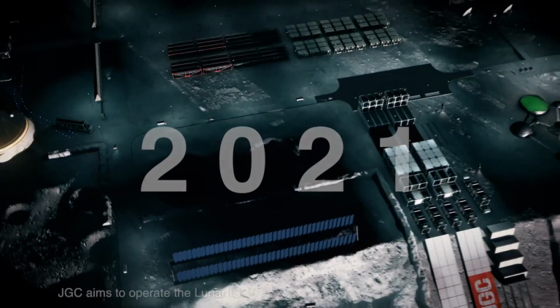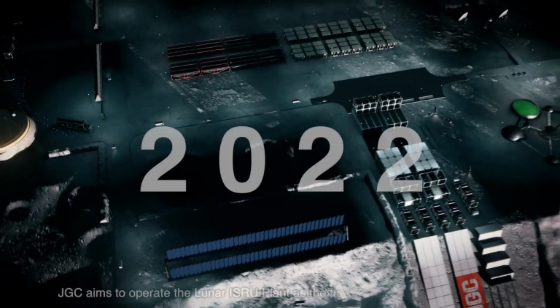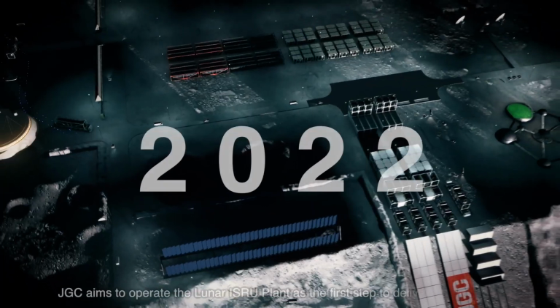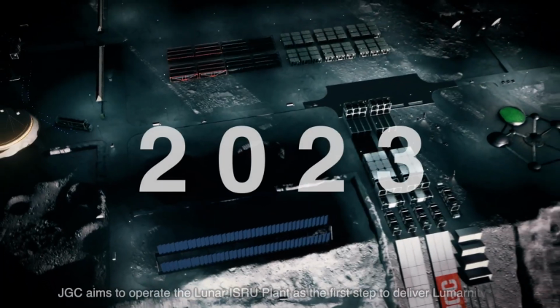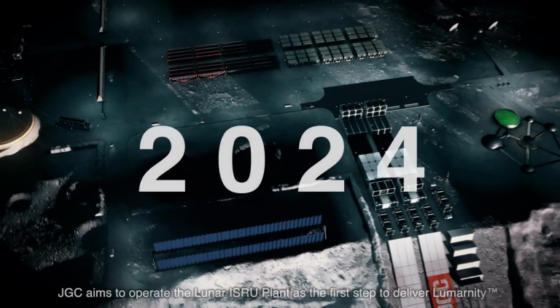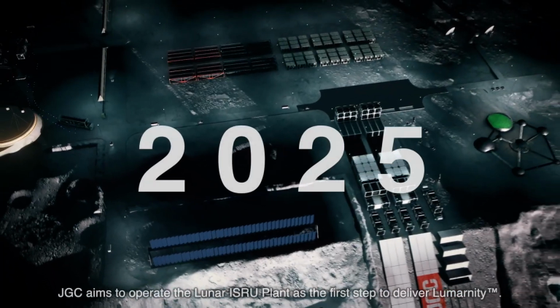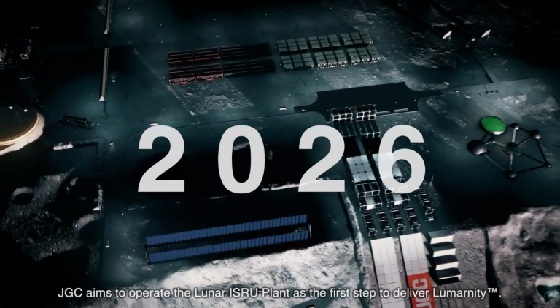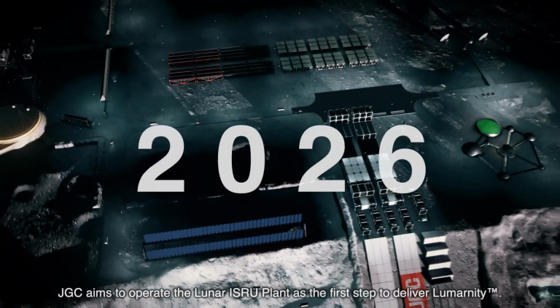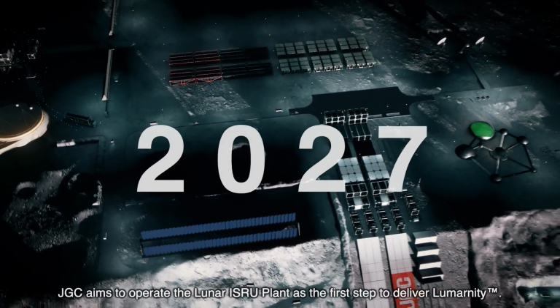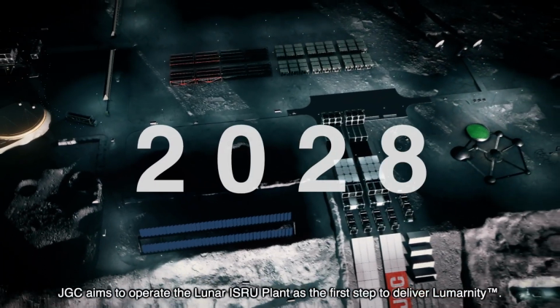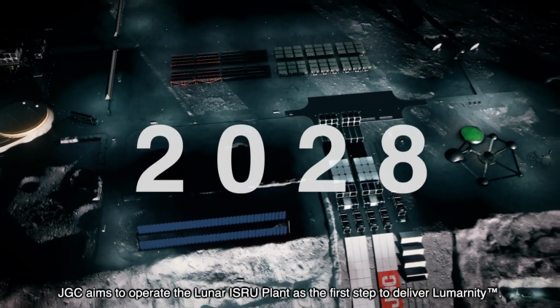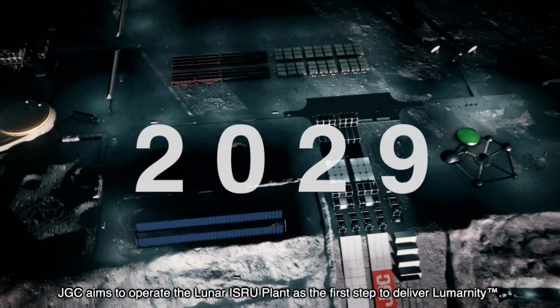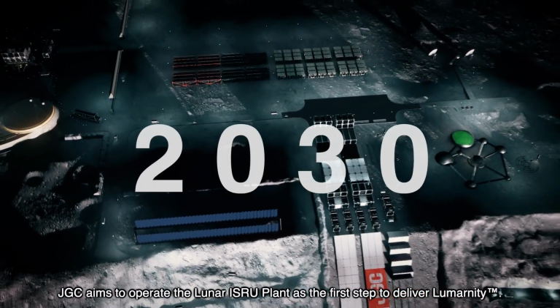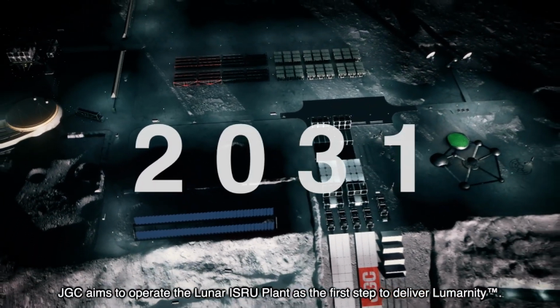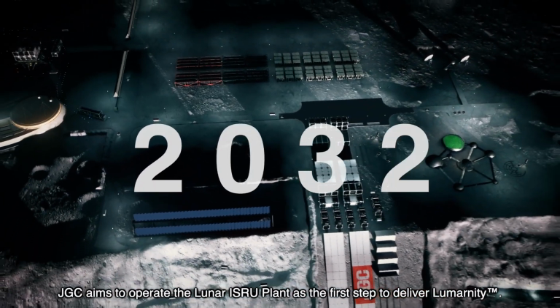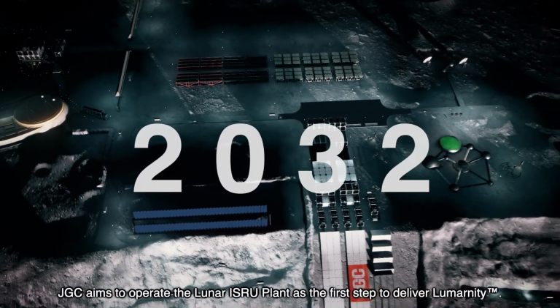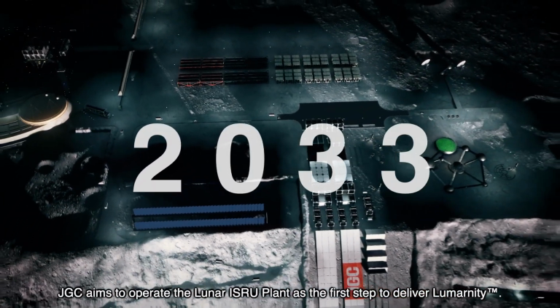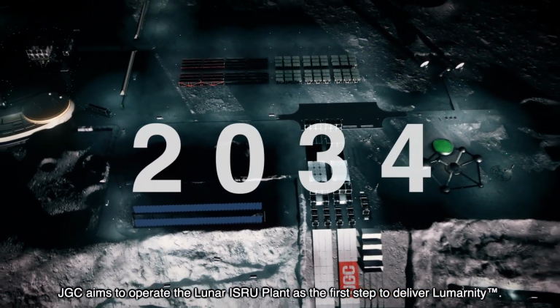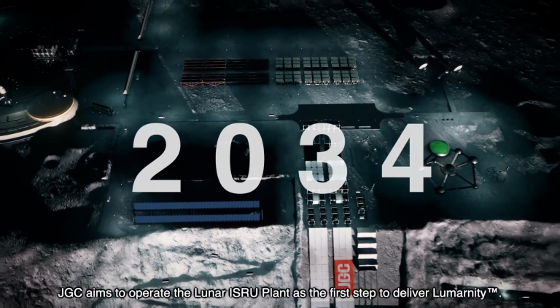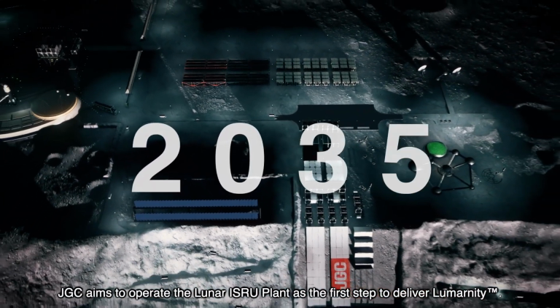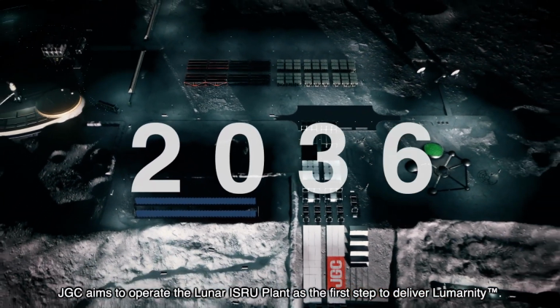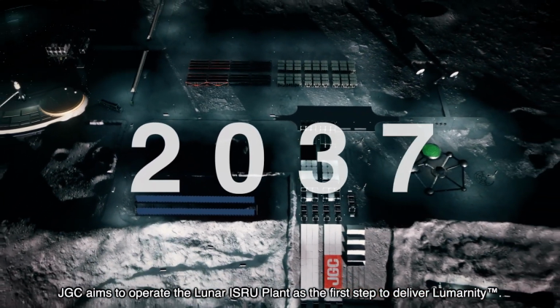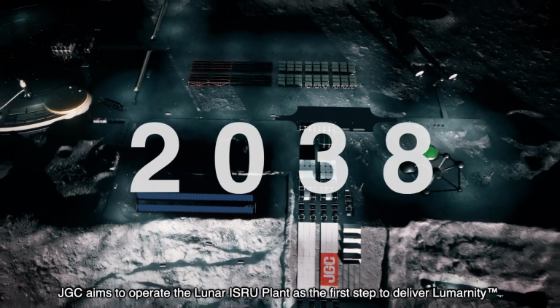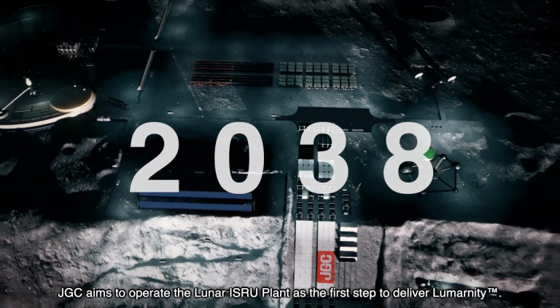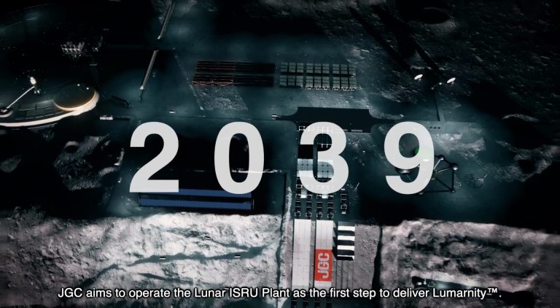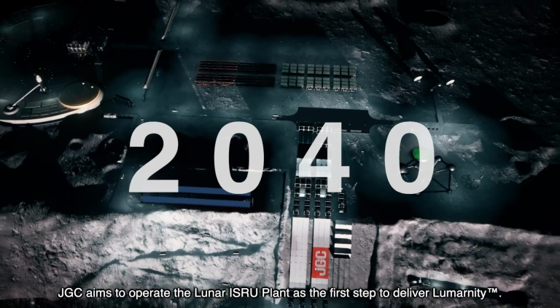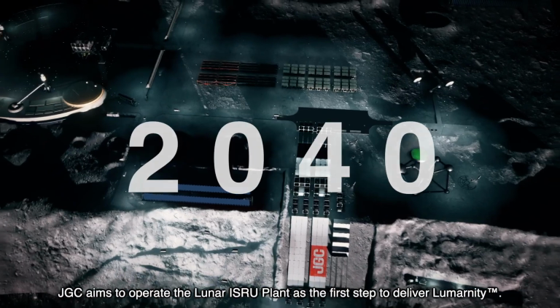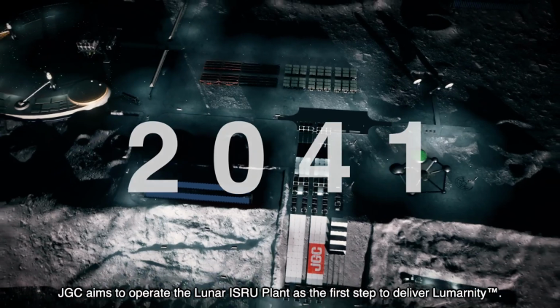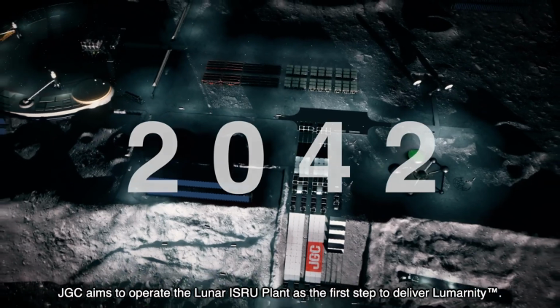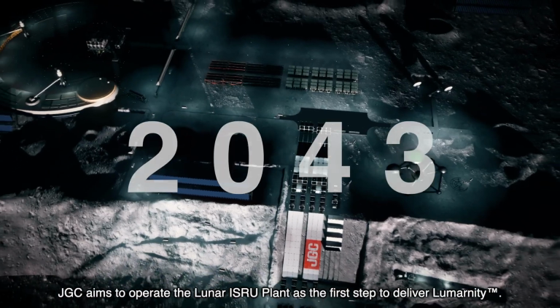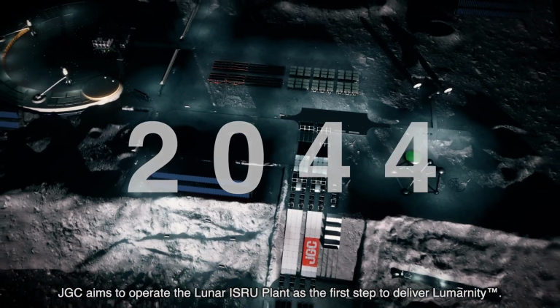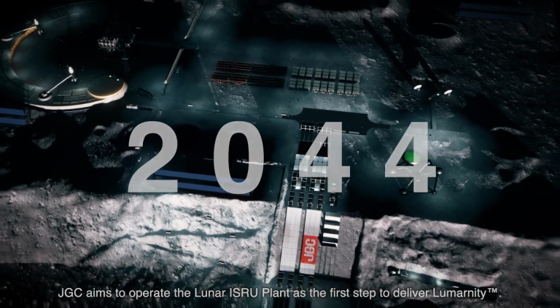JGC aims to operate the Lunar ISRU plant as the first step to deliver Lumernity.